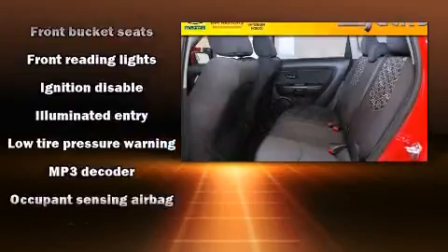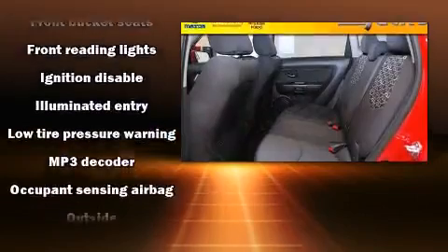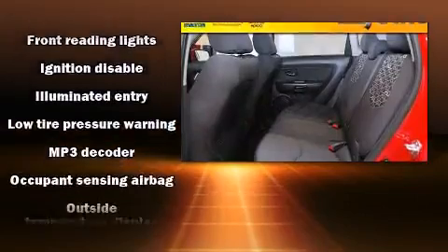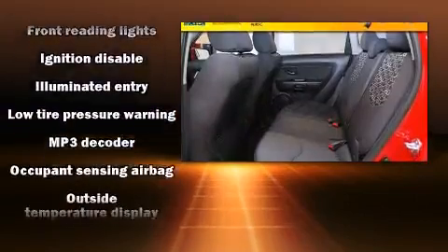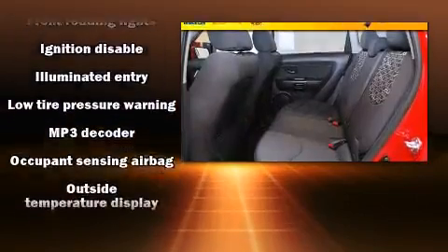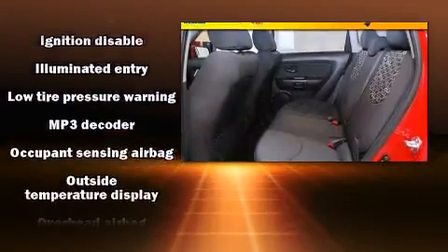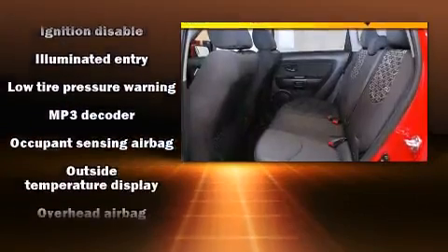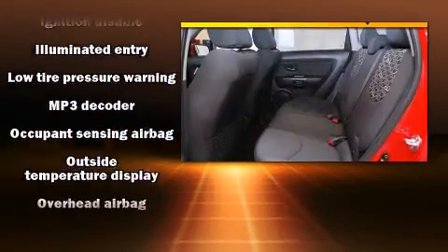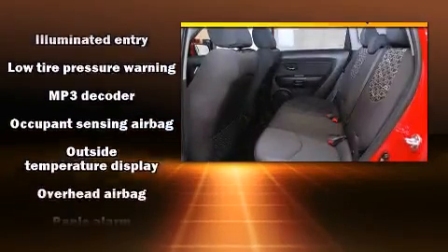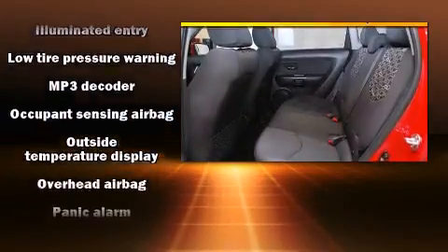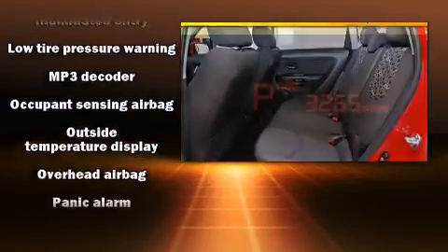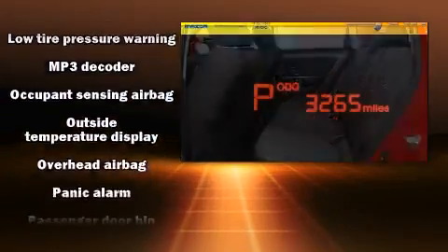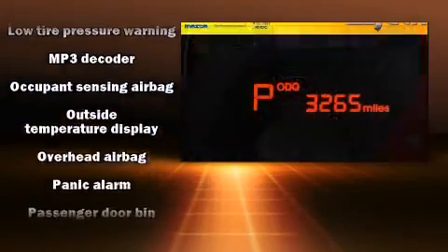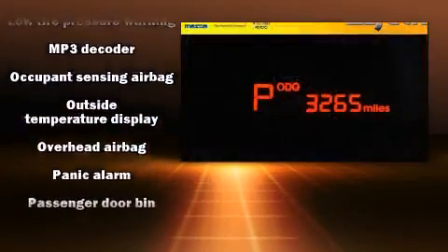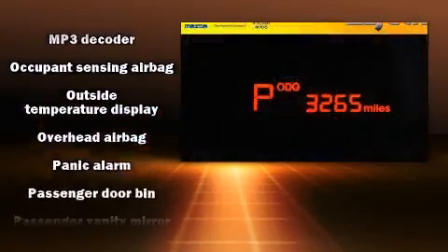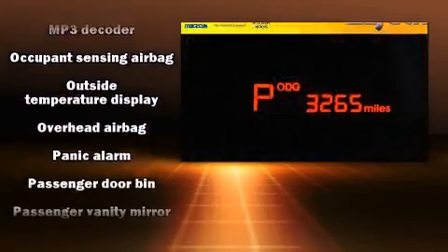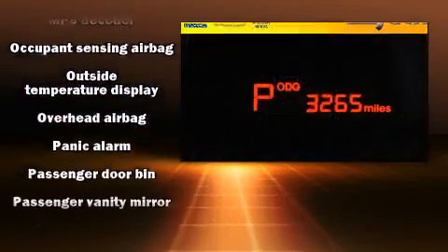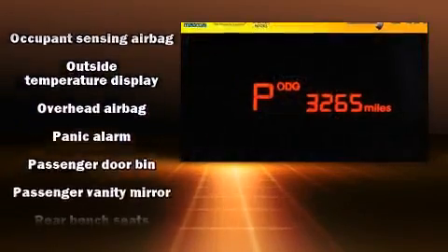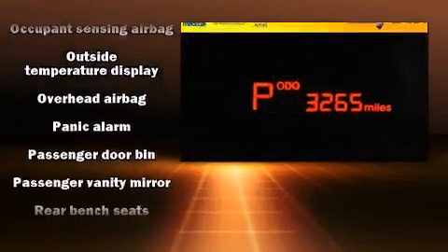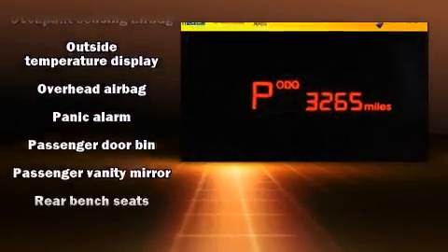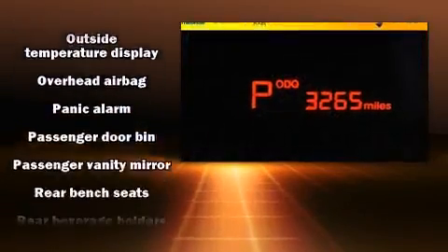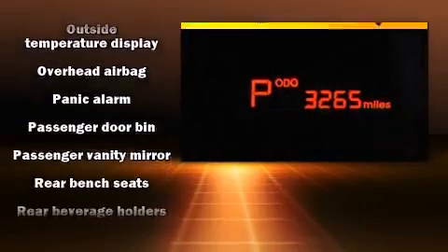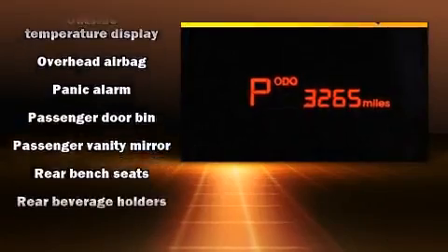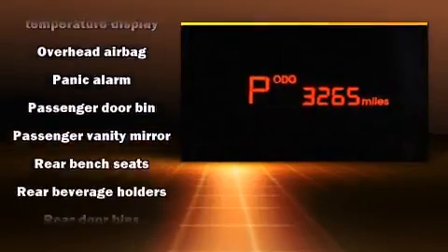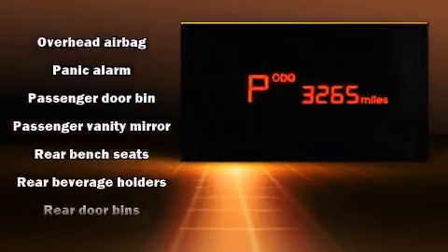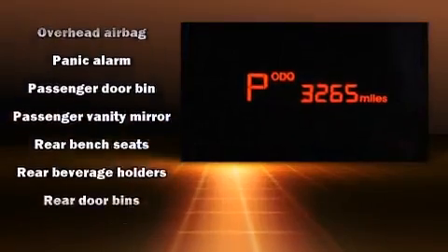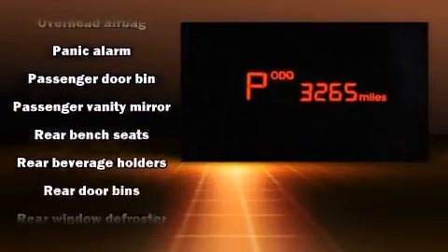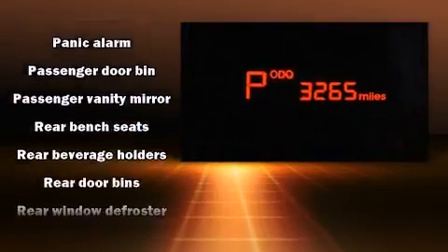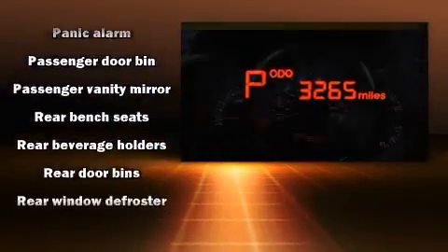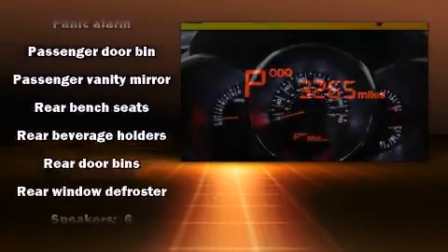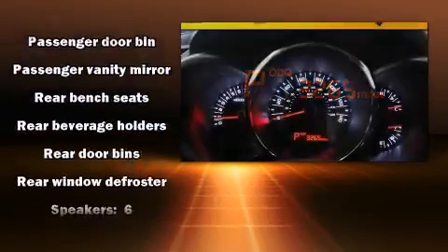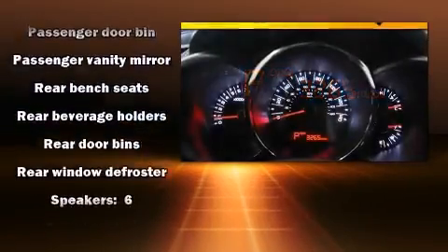Additional safety features include brake assist, anti-whiplash front head restraints, ignition disabling, and four-wheel disc brakes with ABS.